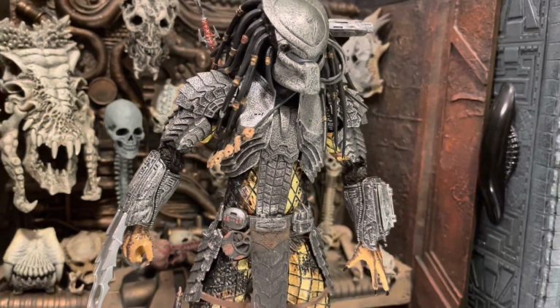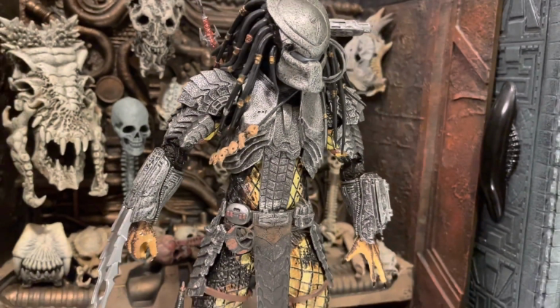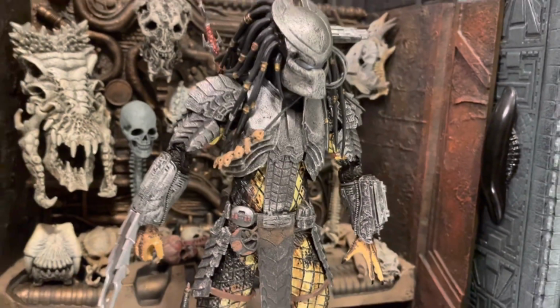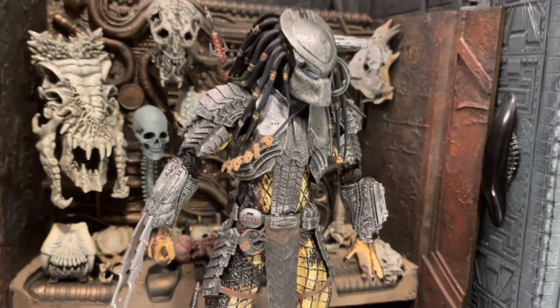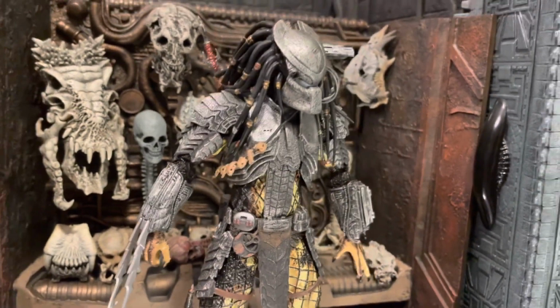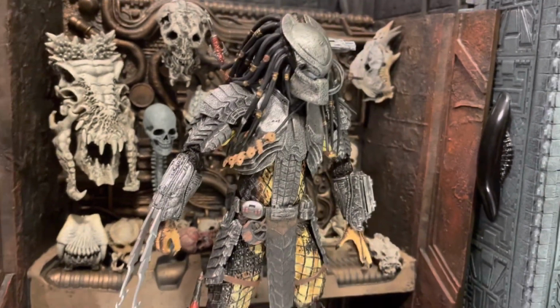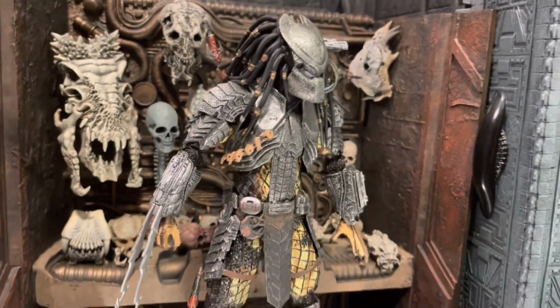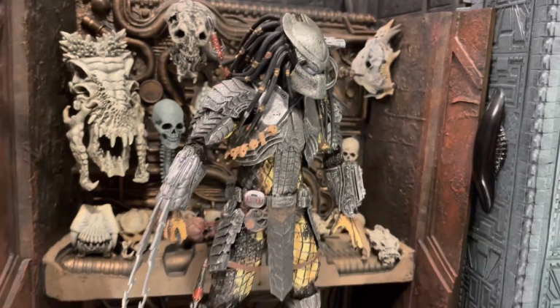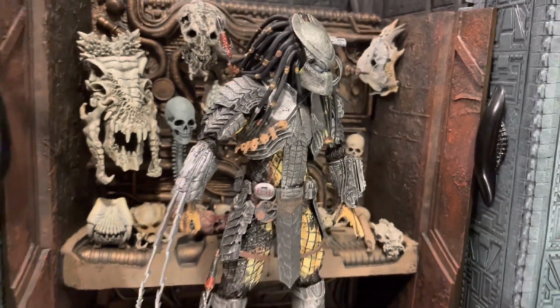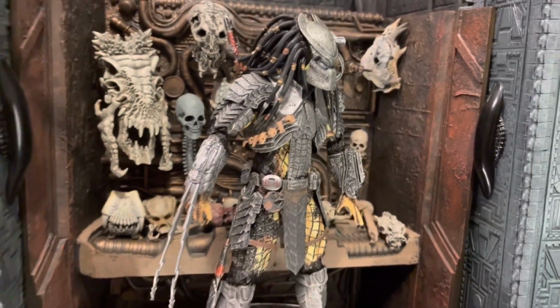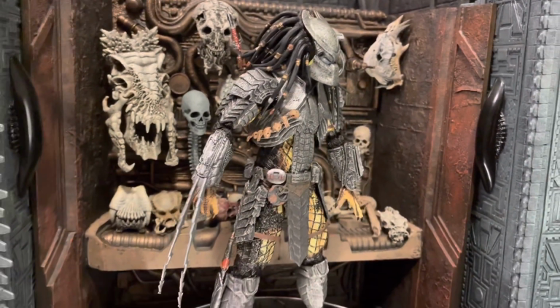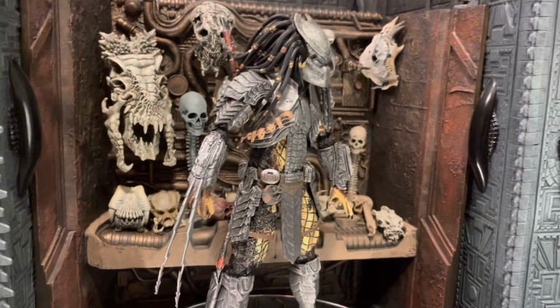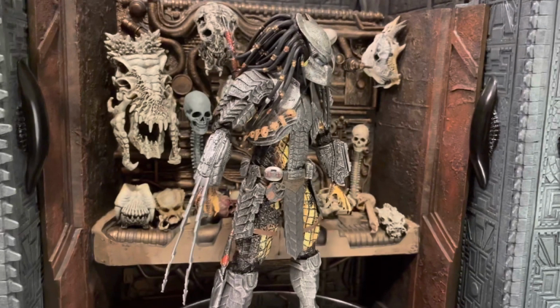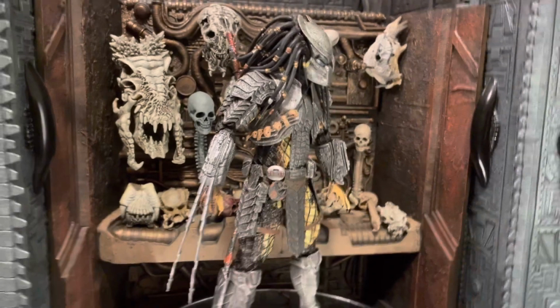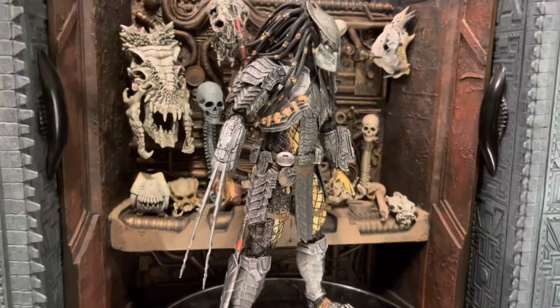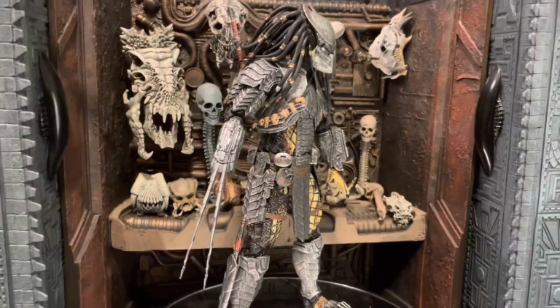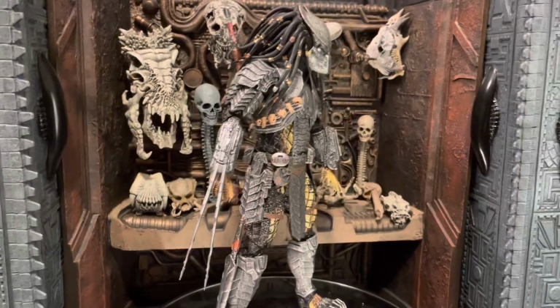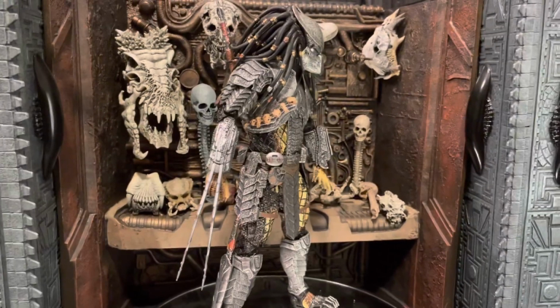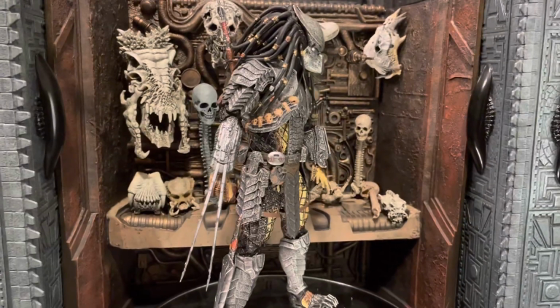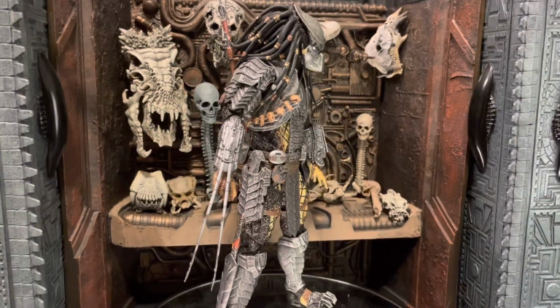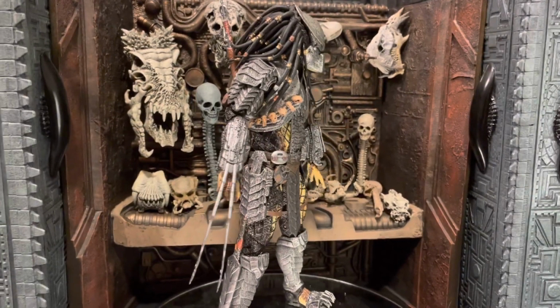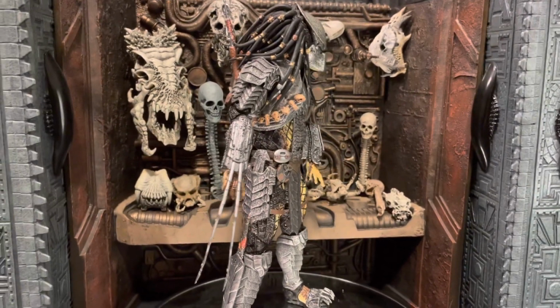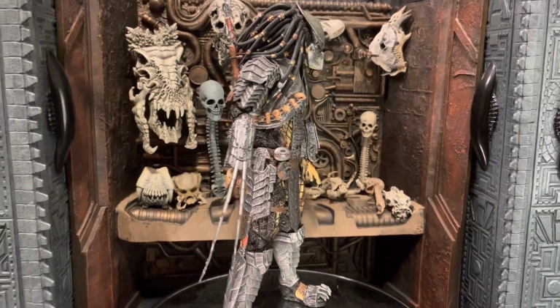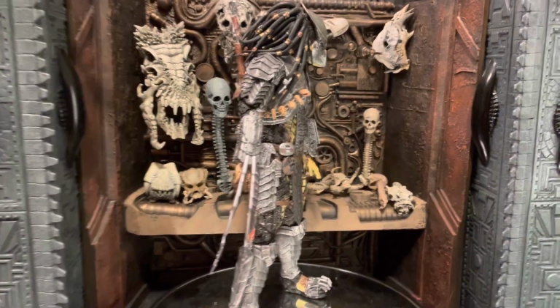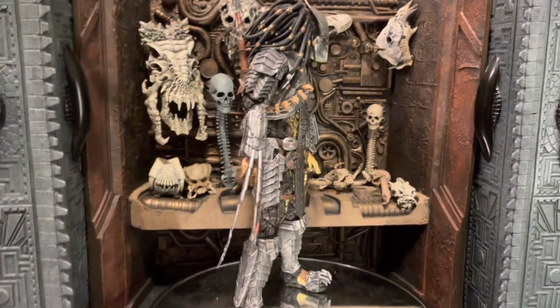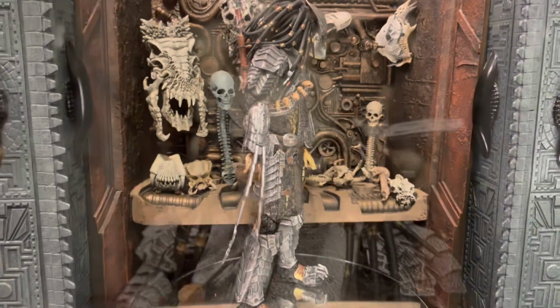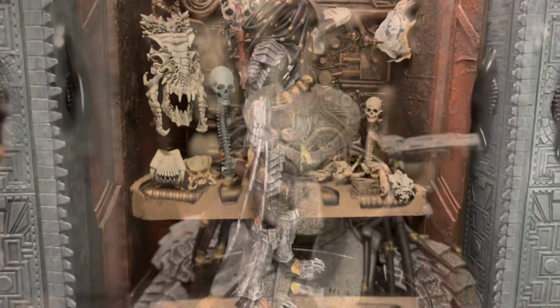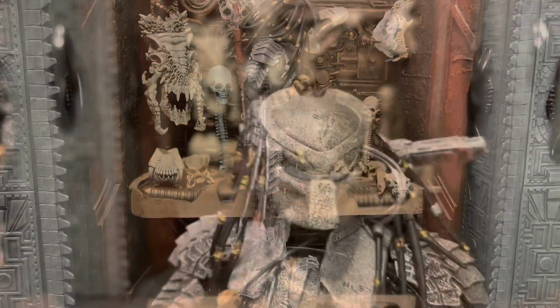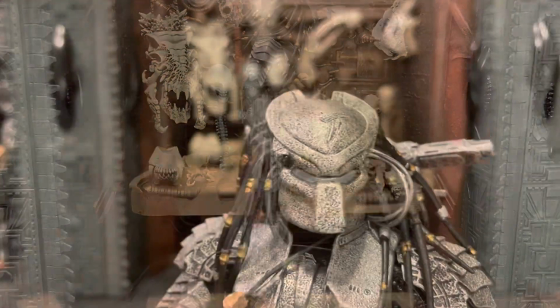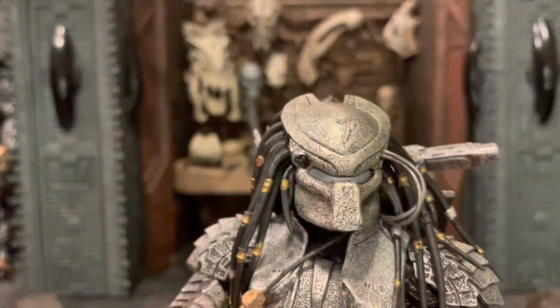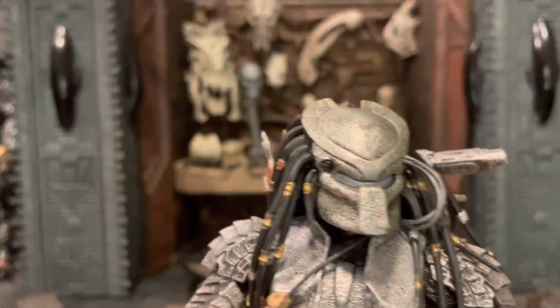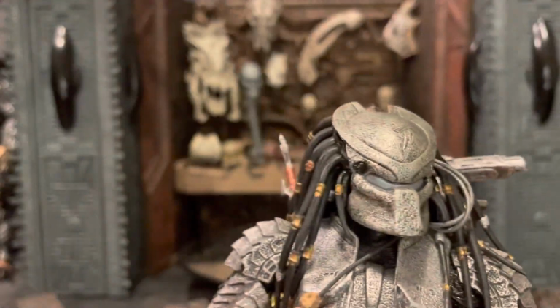It comes with those really nice long claws. Looking really good. I'm excited about this one, so let's get into the articulation.